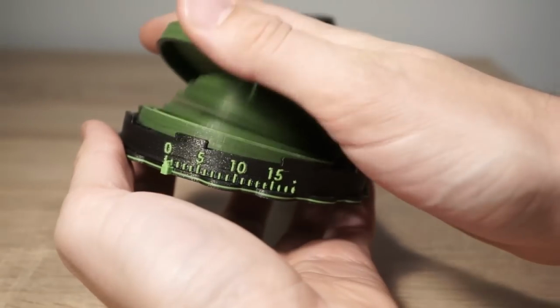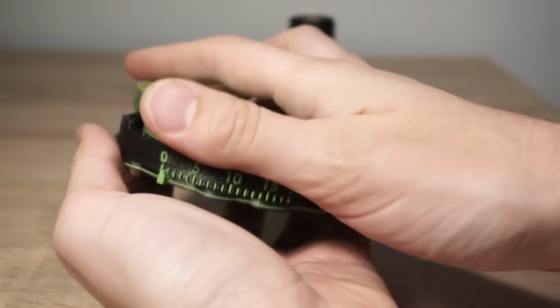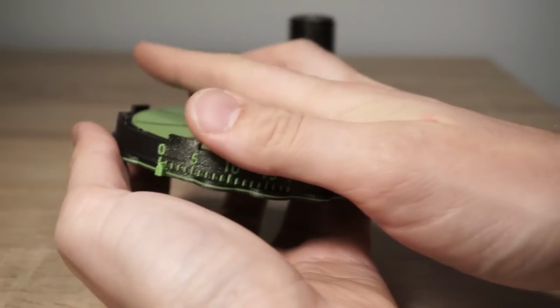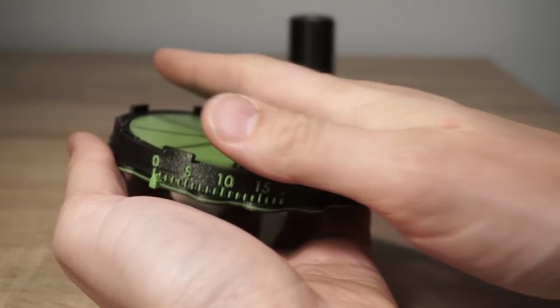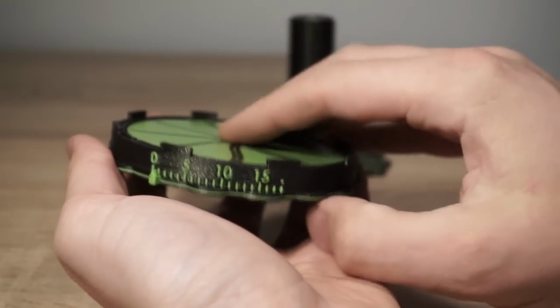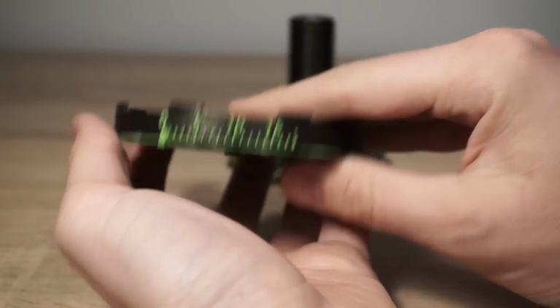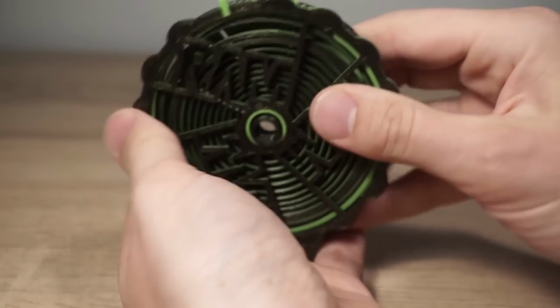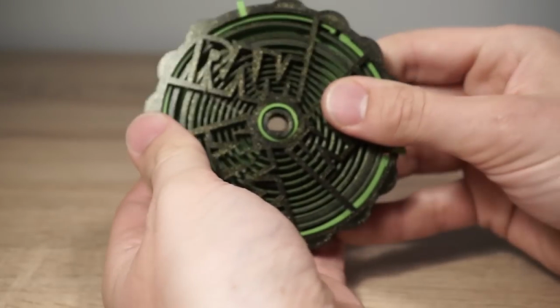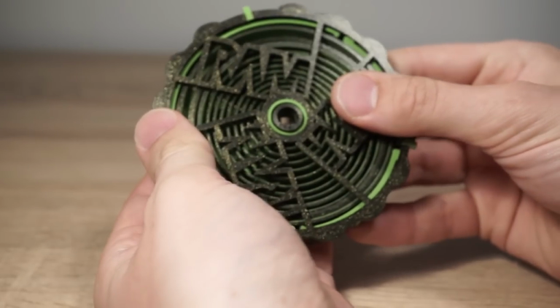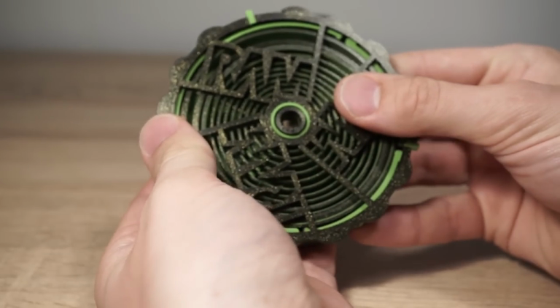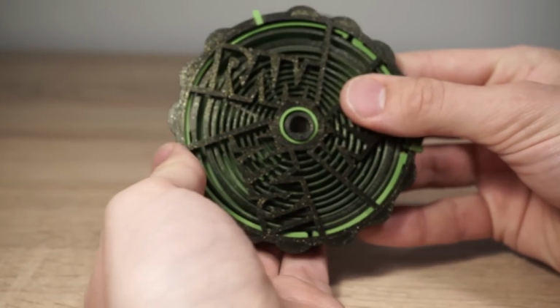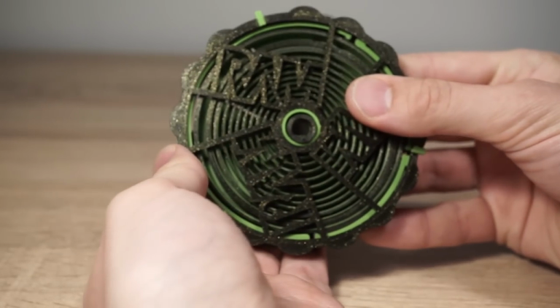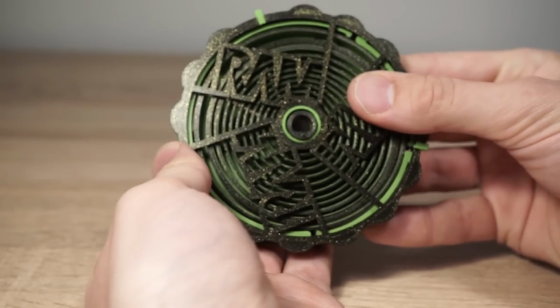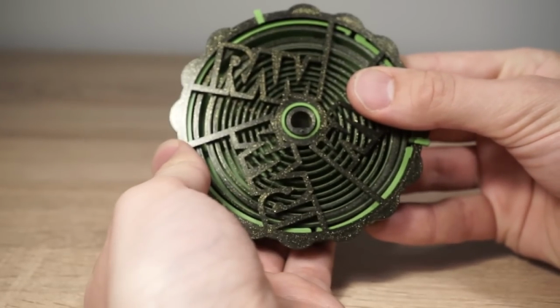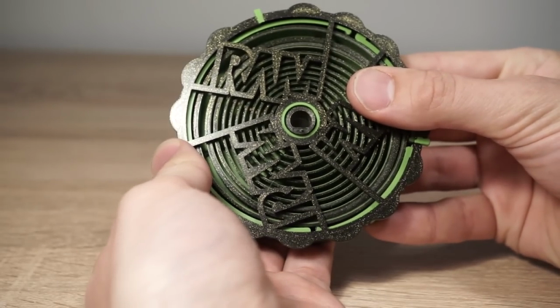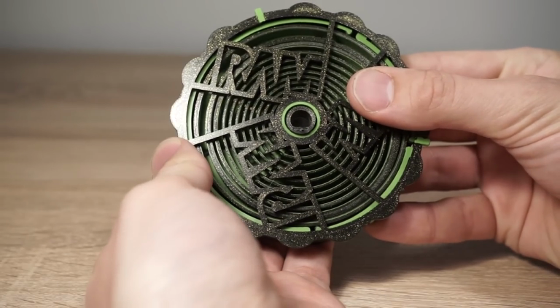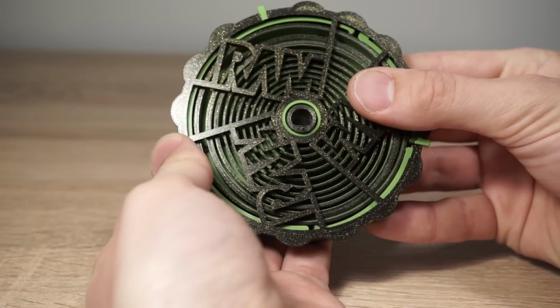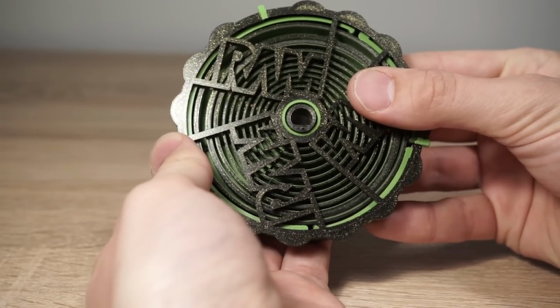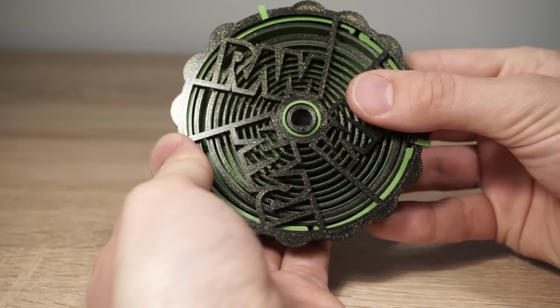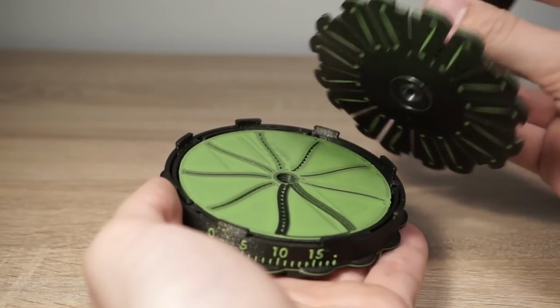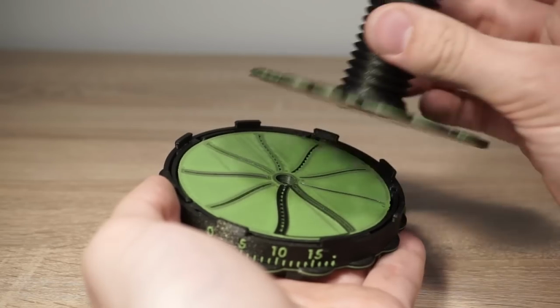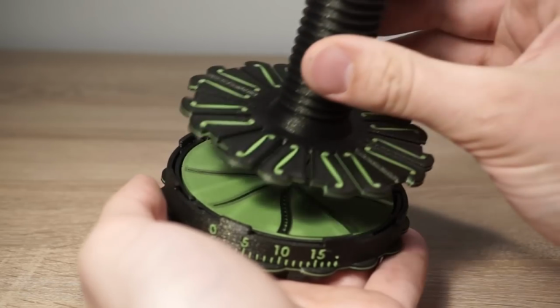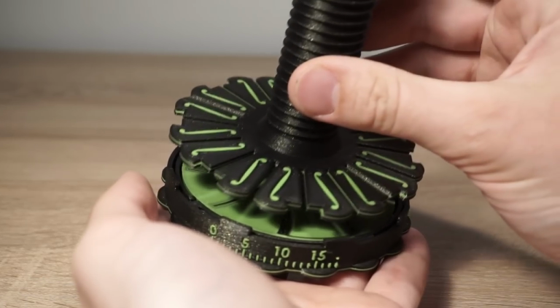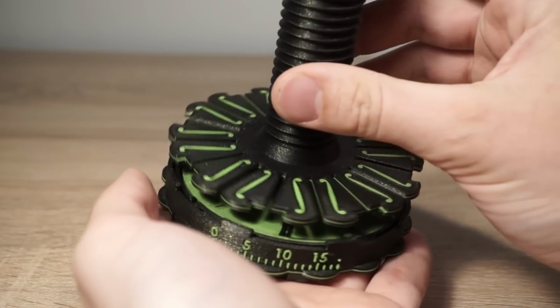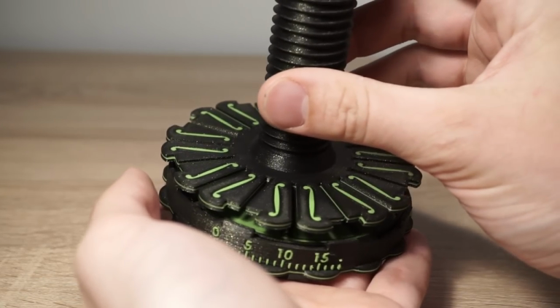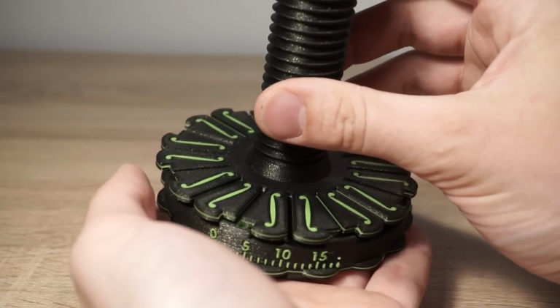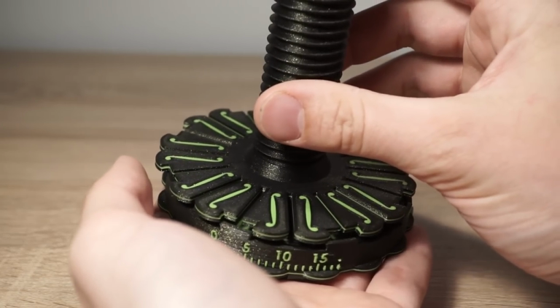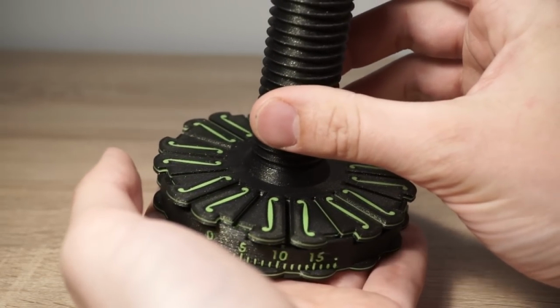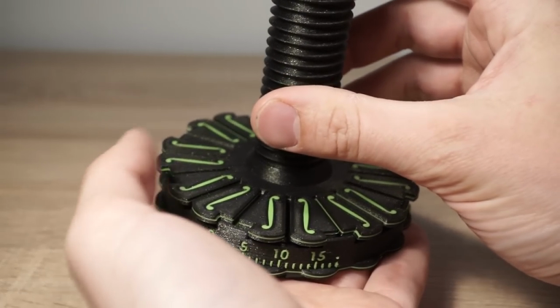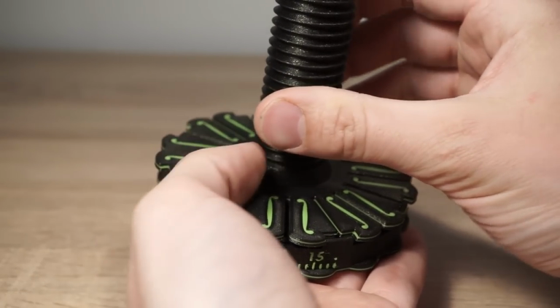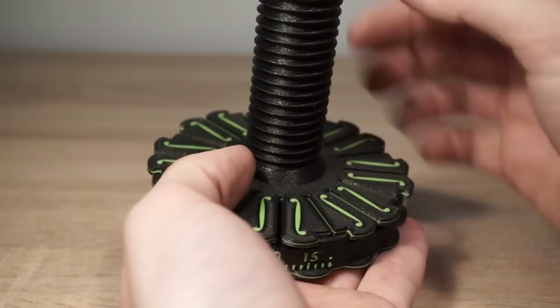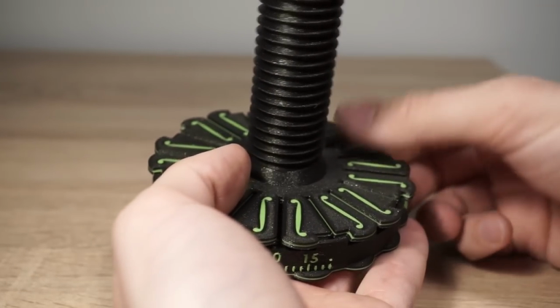Insert the spring and make sure that the shaft goes through the dial. Attach the hub to the clutch.